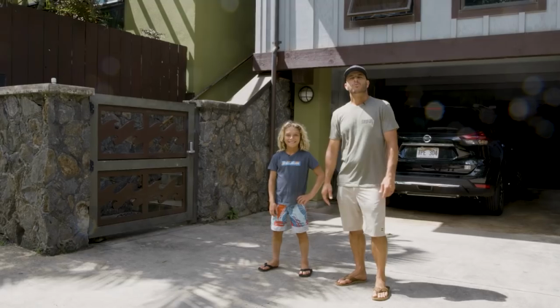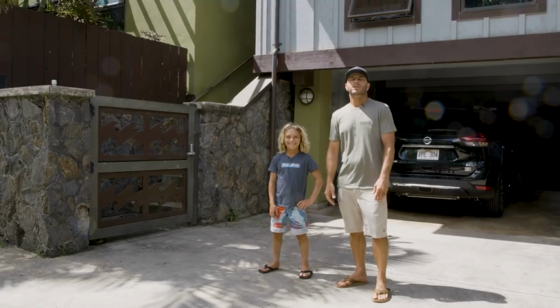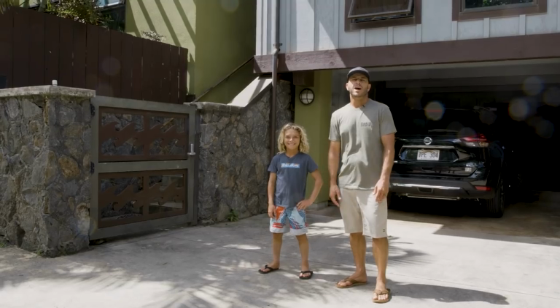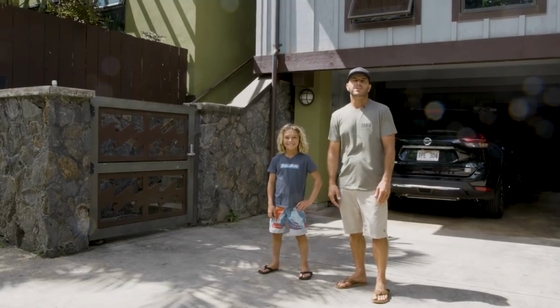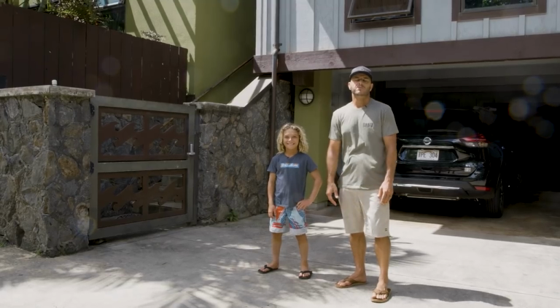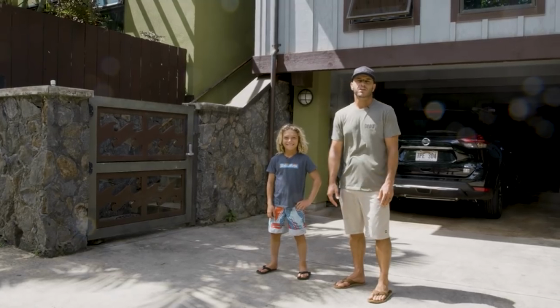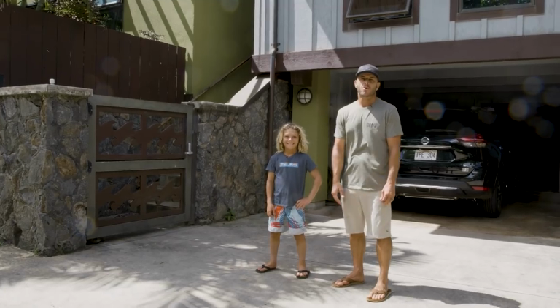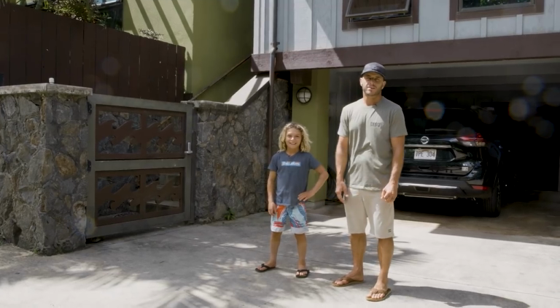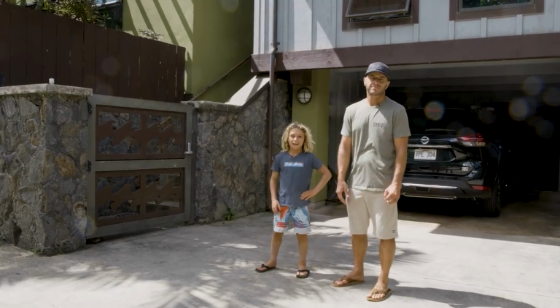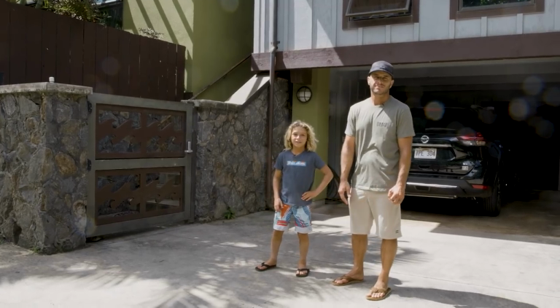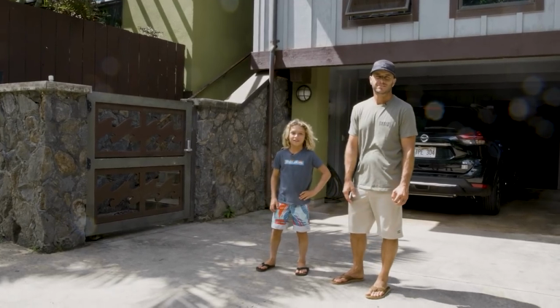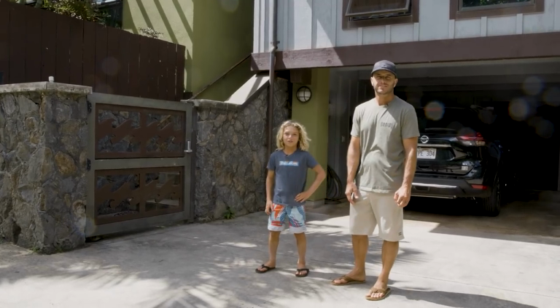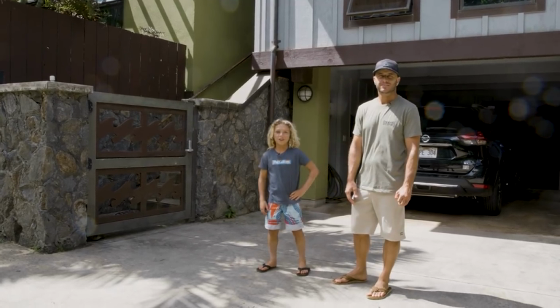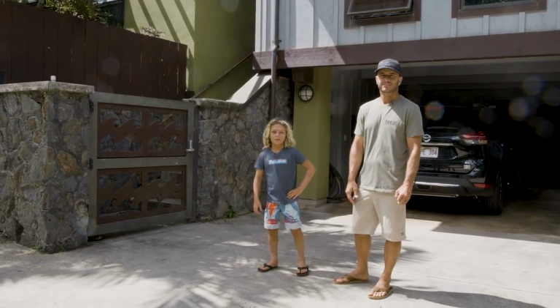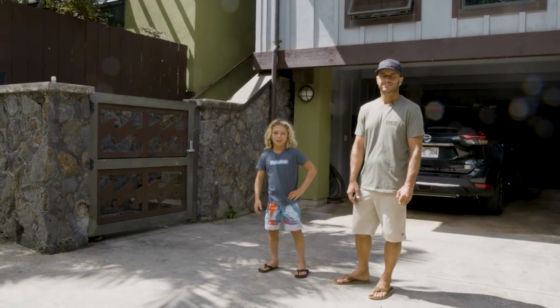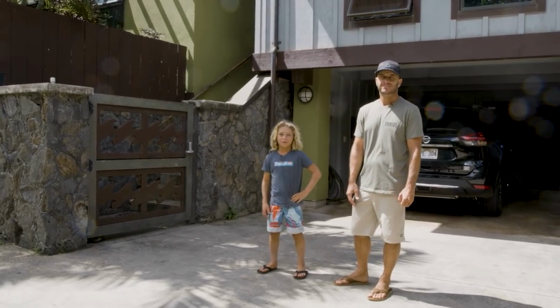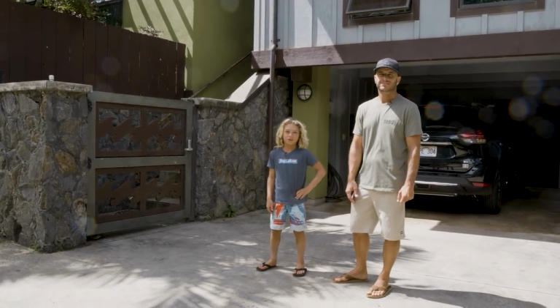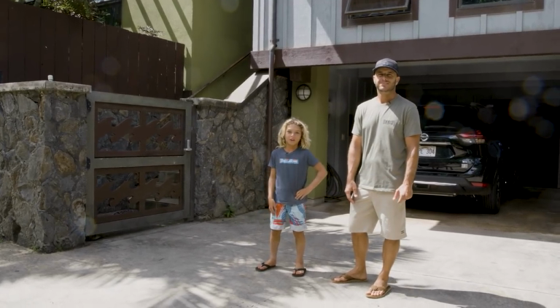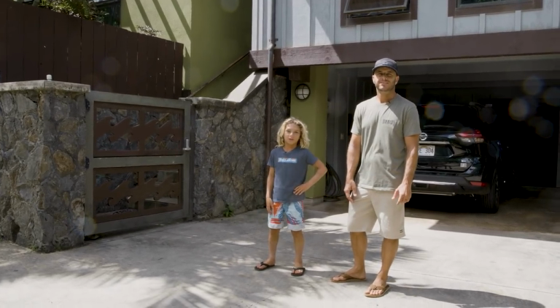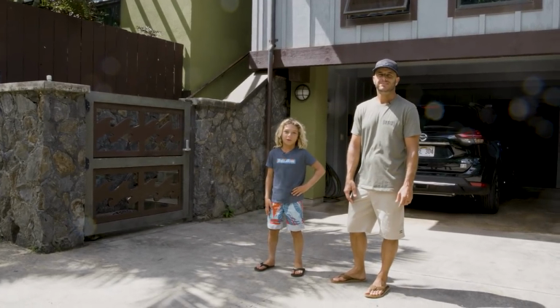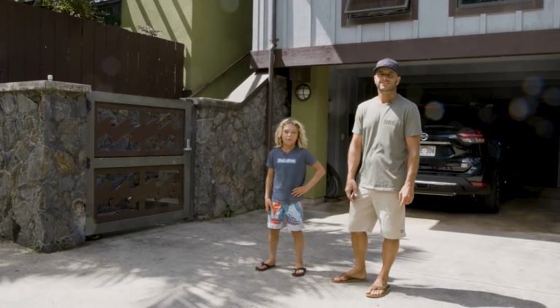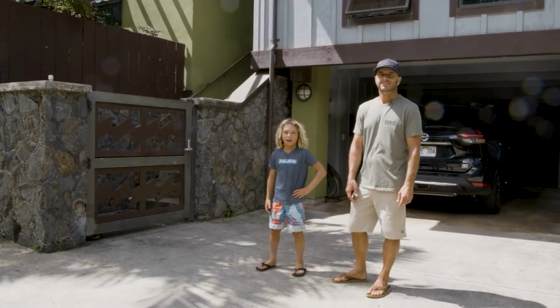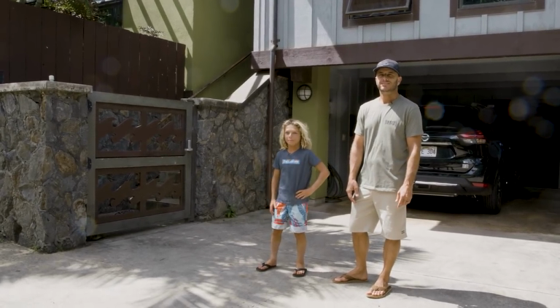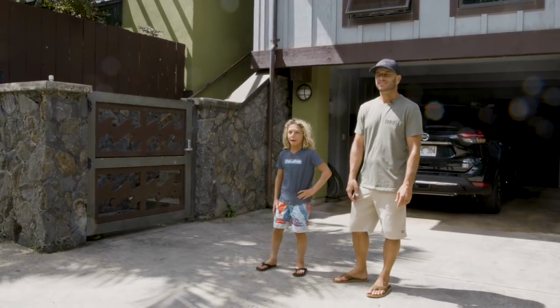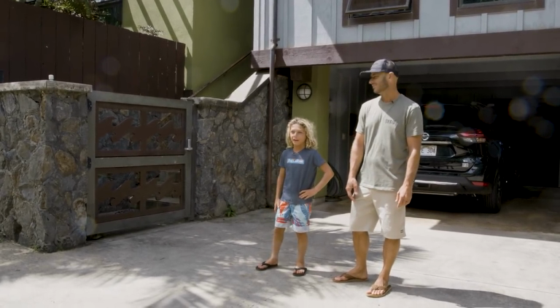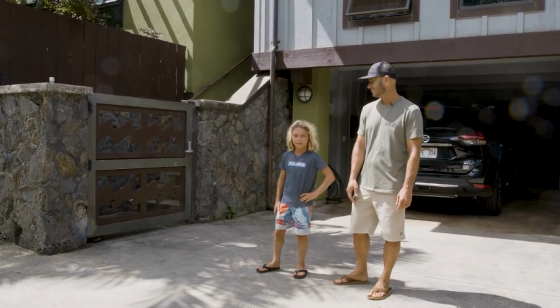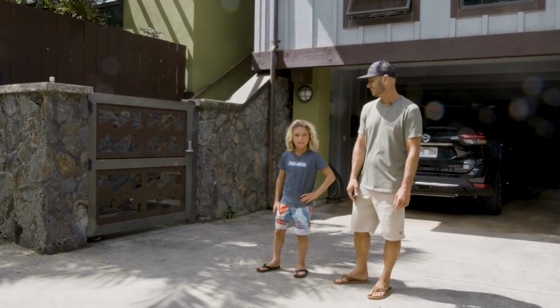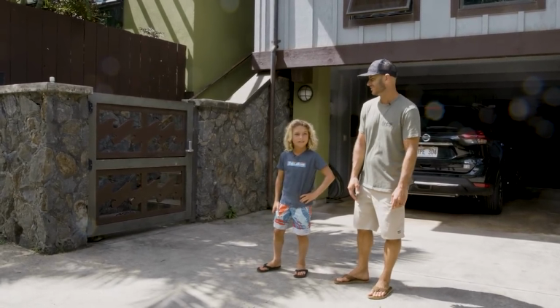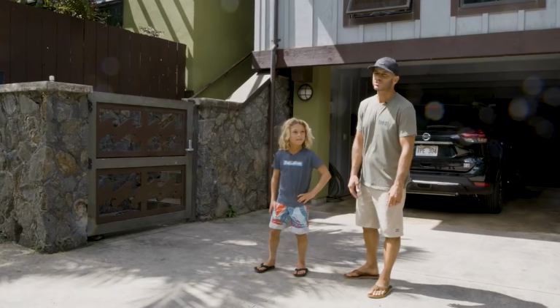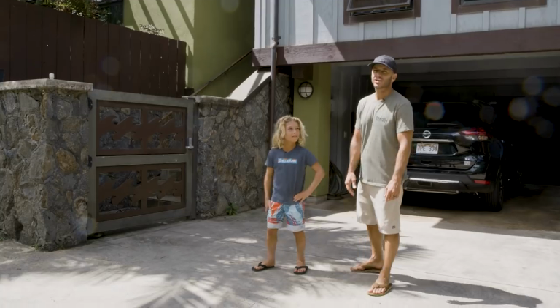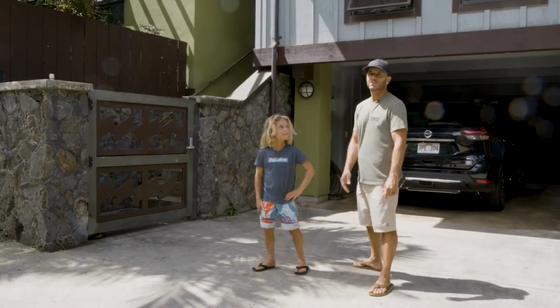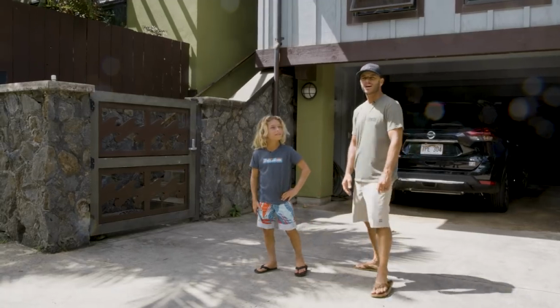What's up guys, I'm Shane Dorian and I'm Jackson Dorian and we're going to be showing you the Billabong House of Pipeline. Let's go check it out inside.